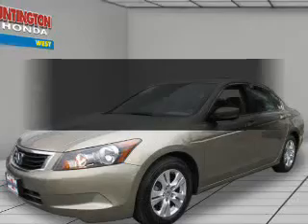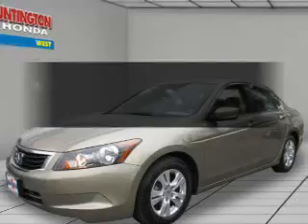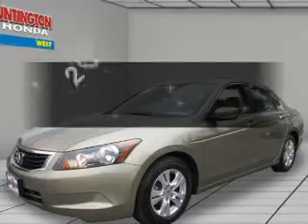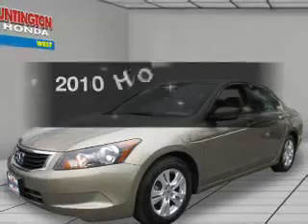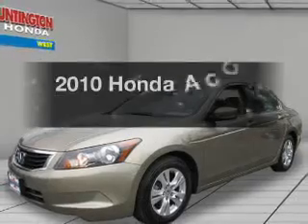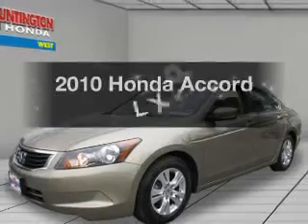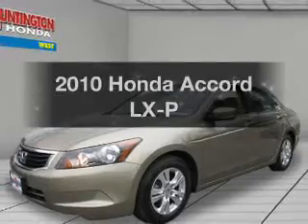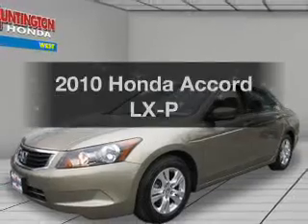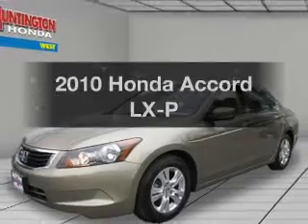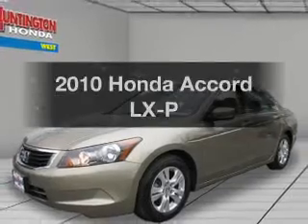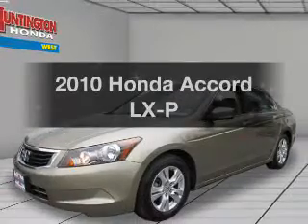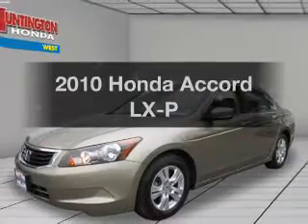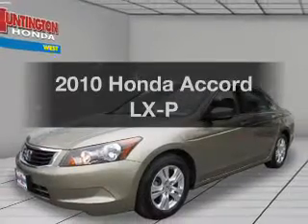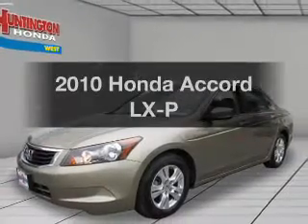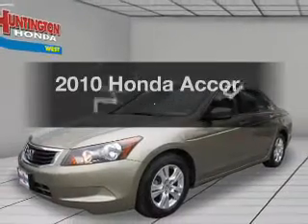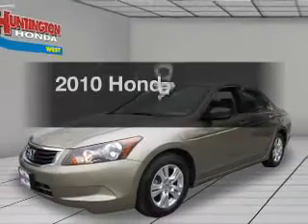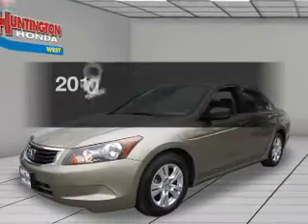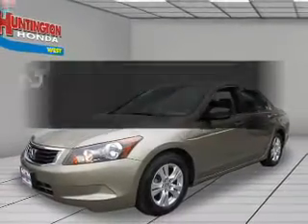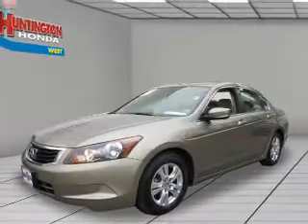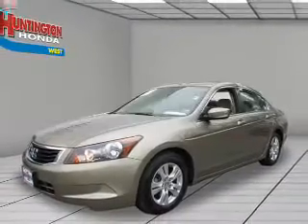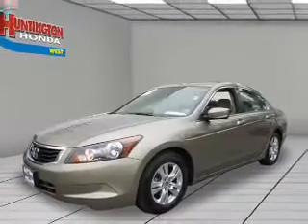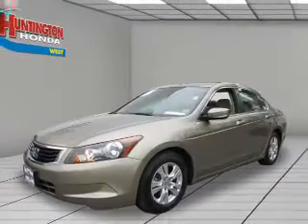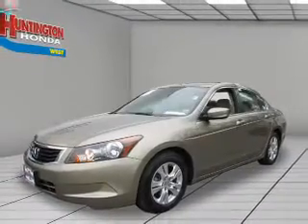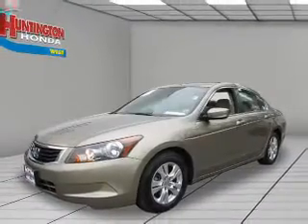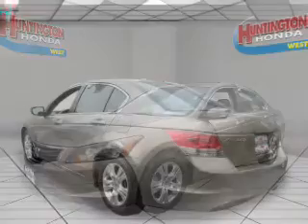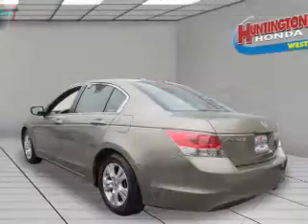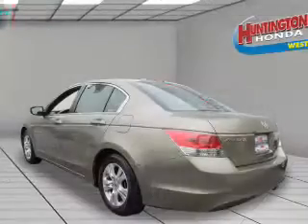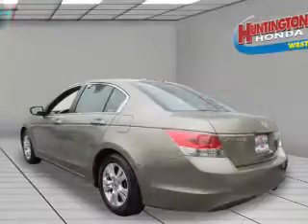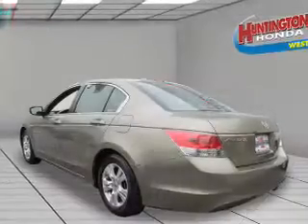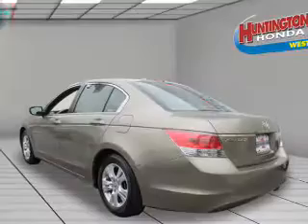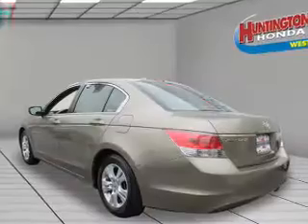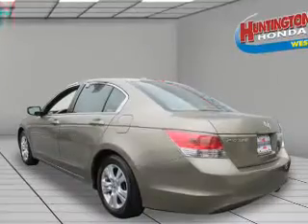Presenting the 2010 Honda Accord. If you're looking for a first-rate auto, this one could be yours today.